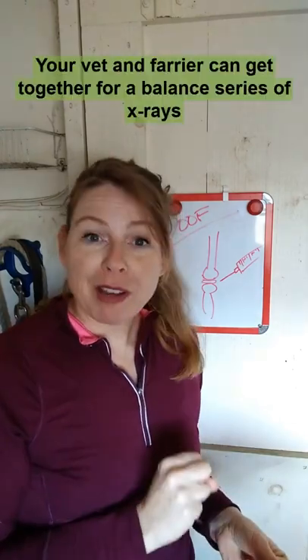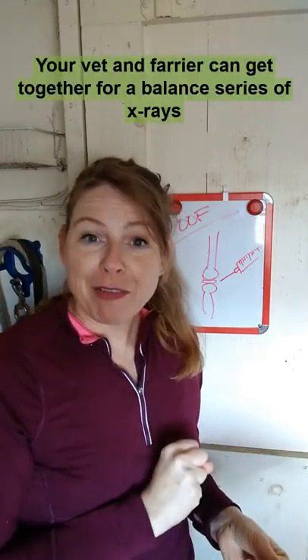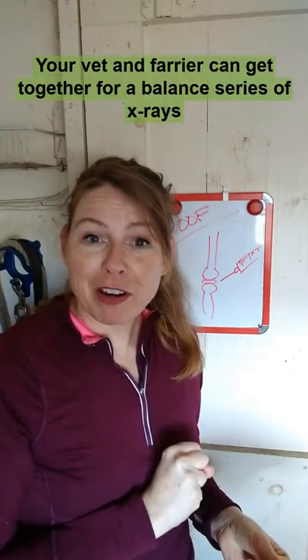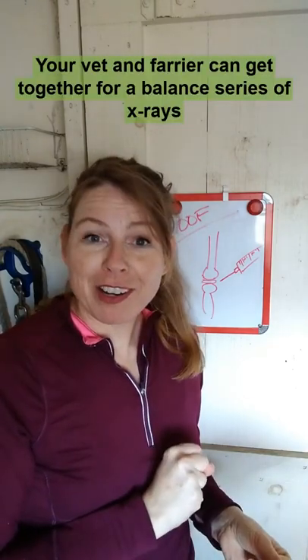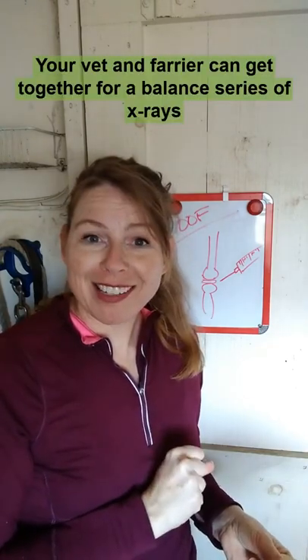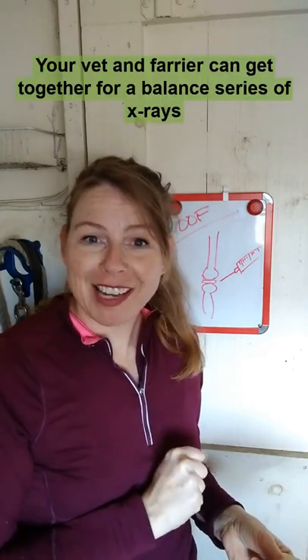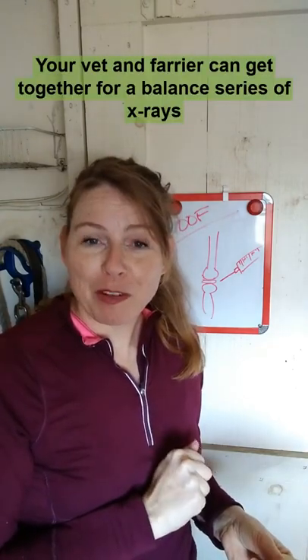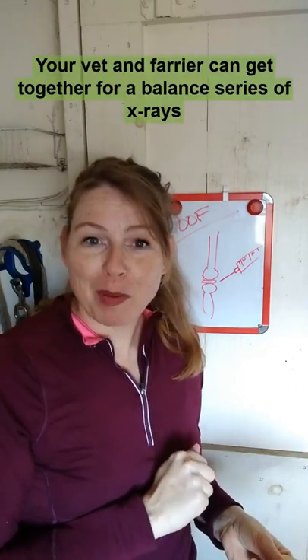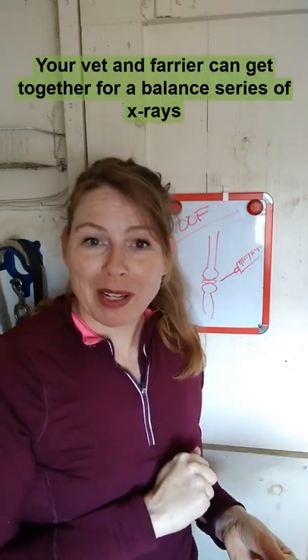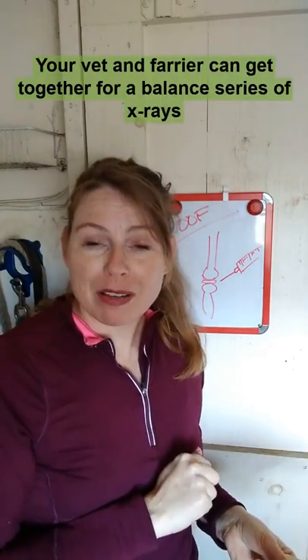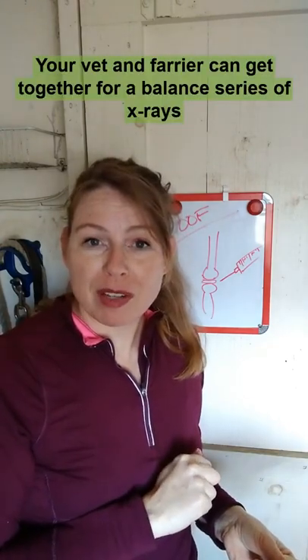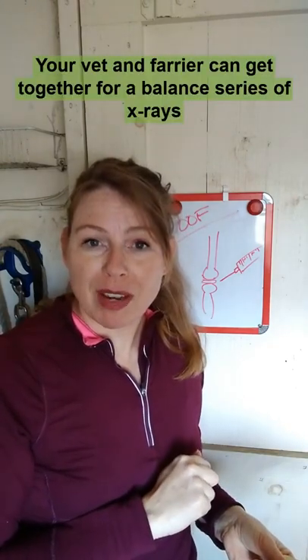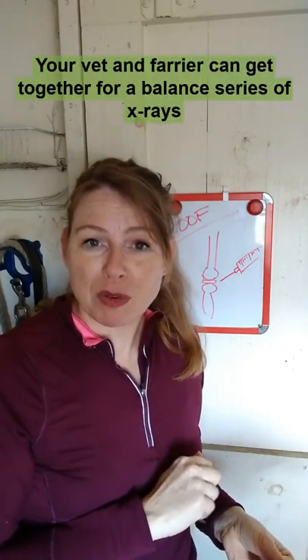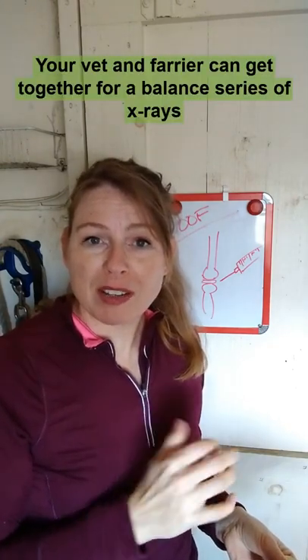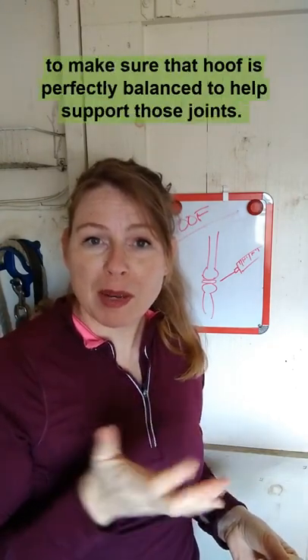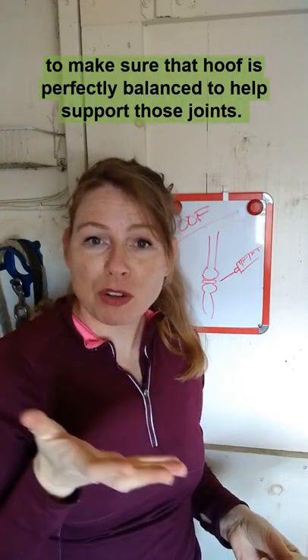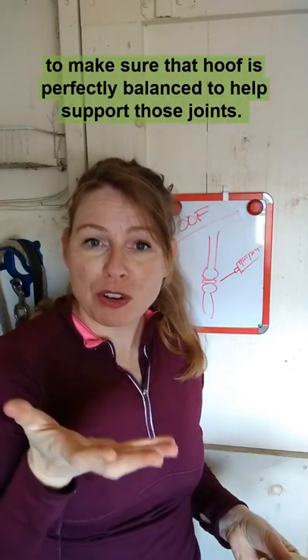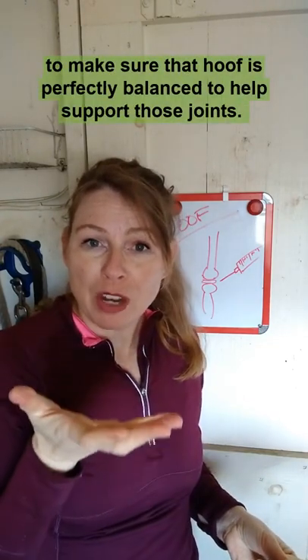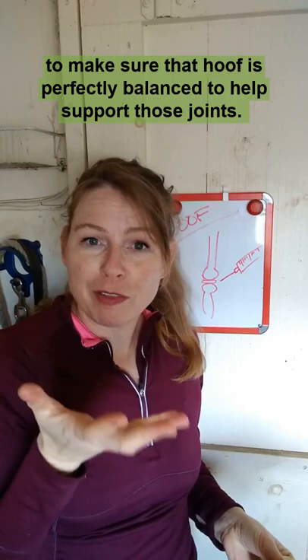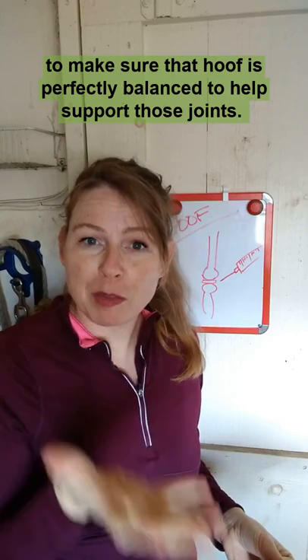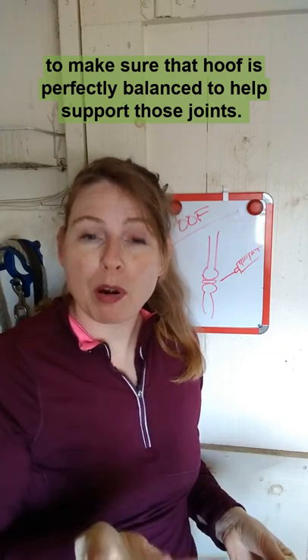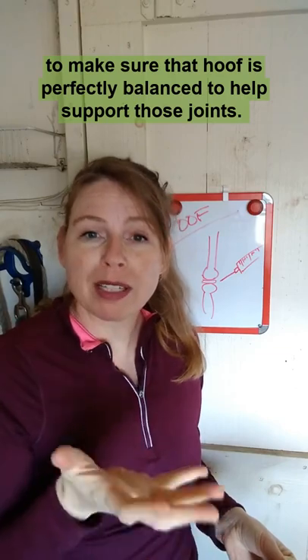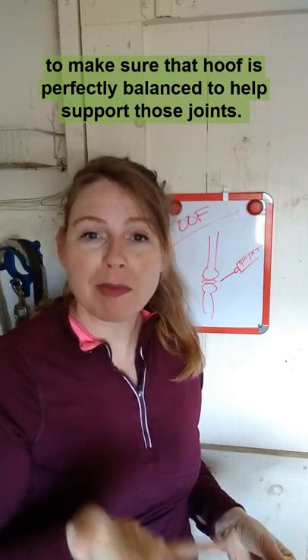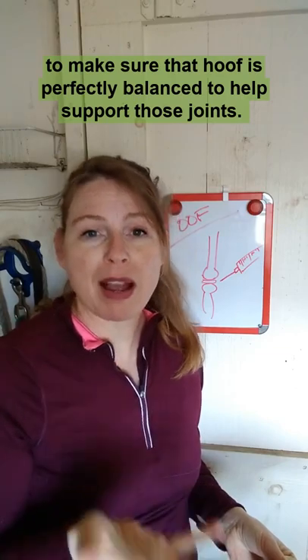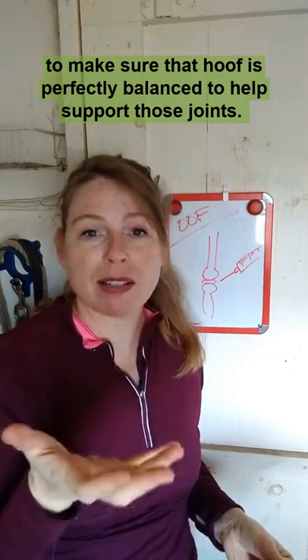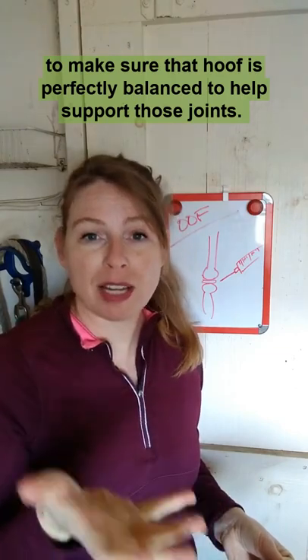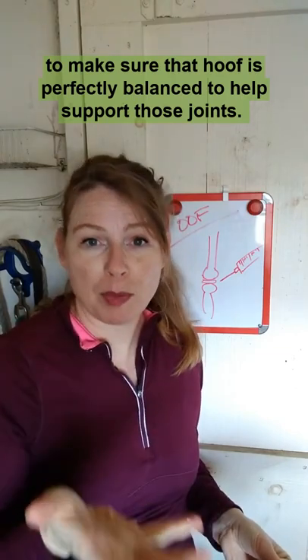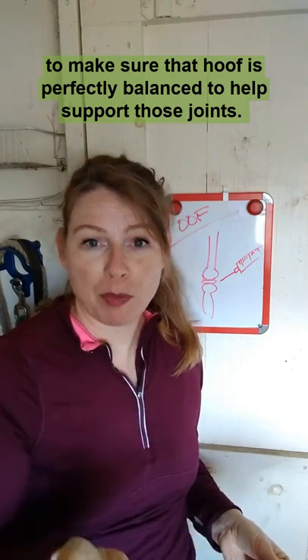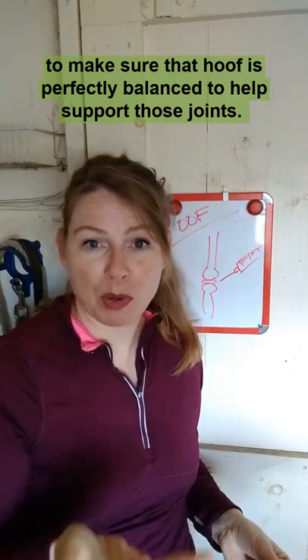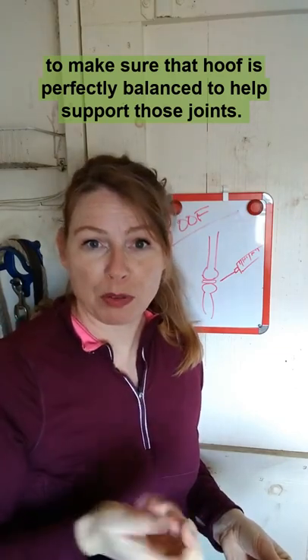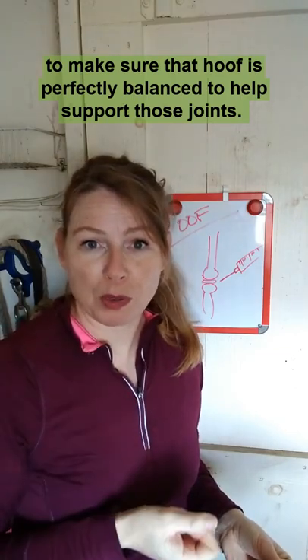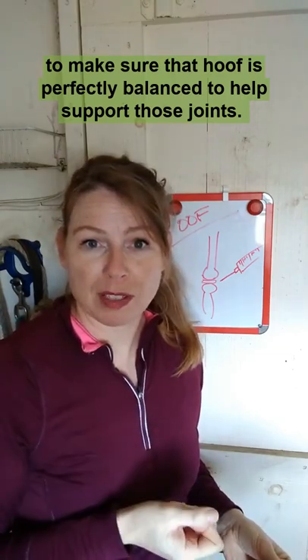Your vet and farrier can get together for a balanced series of x-rays to make sure that hoof is perfectly balanced to help support those joints.